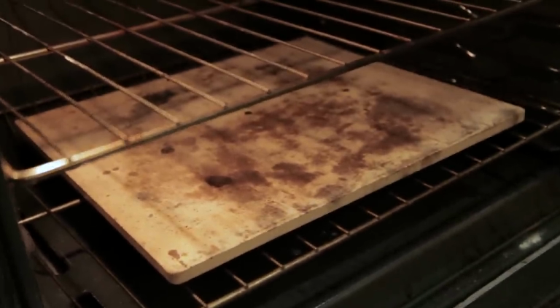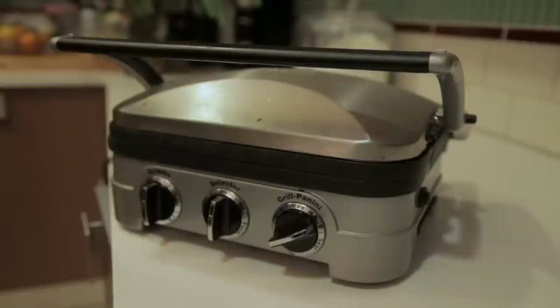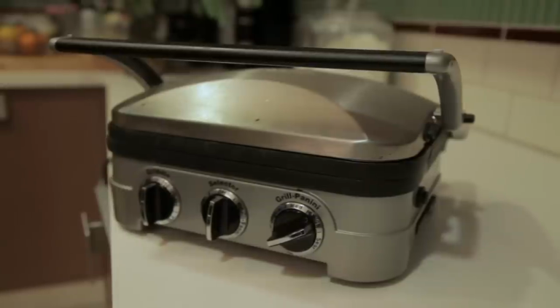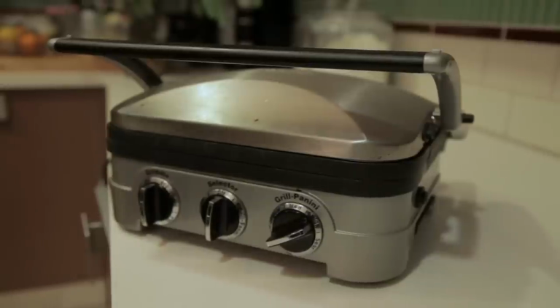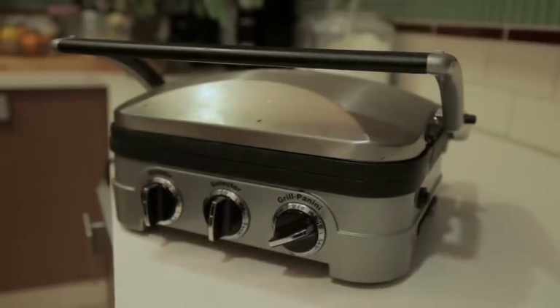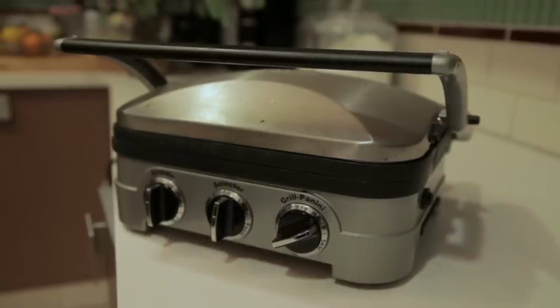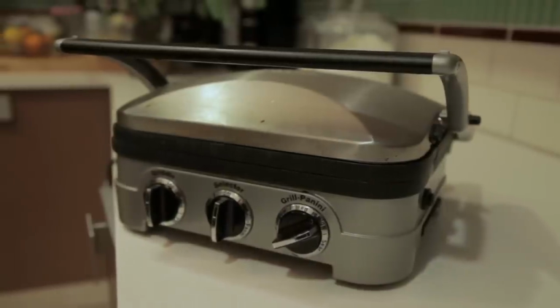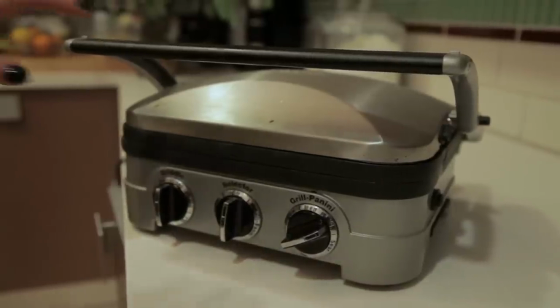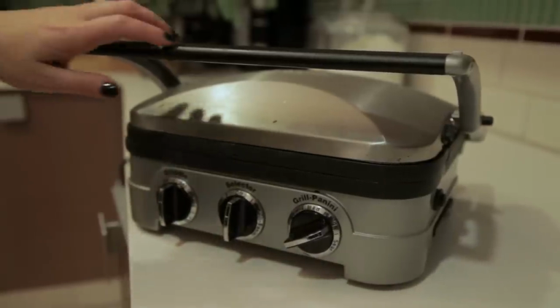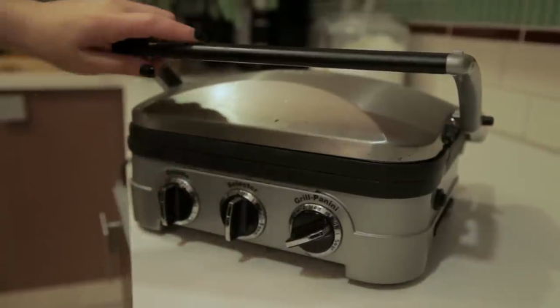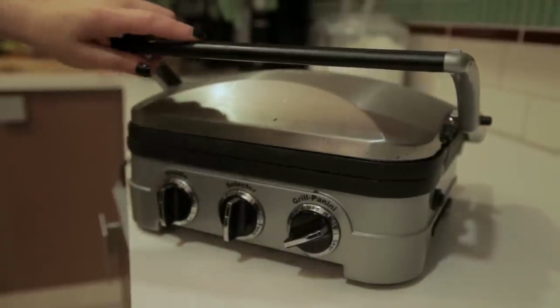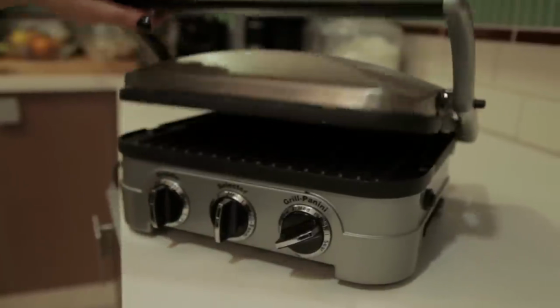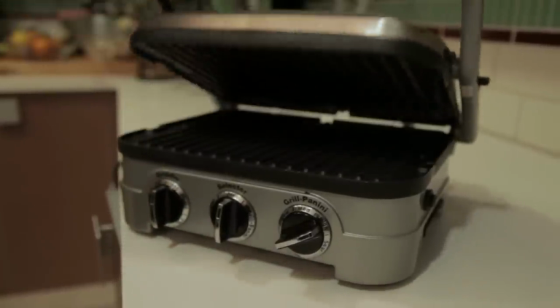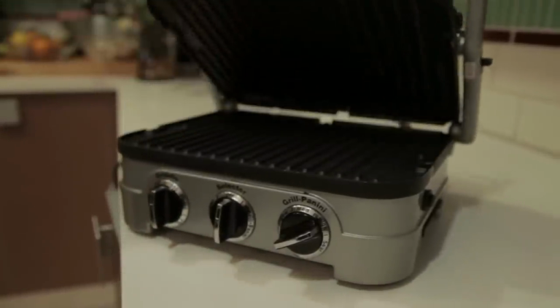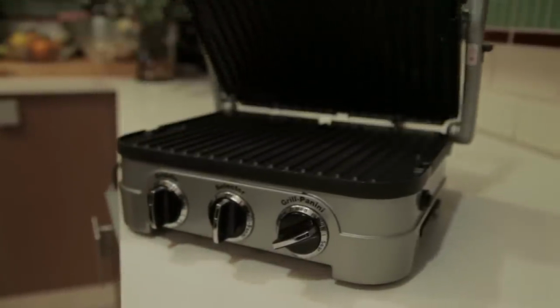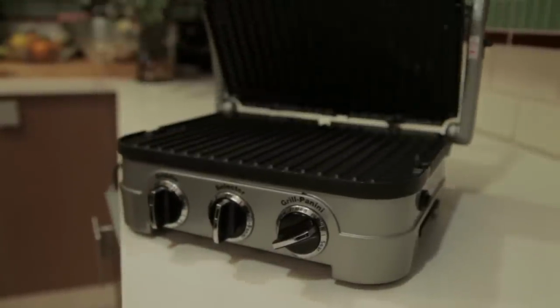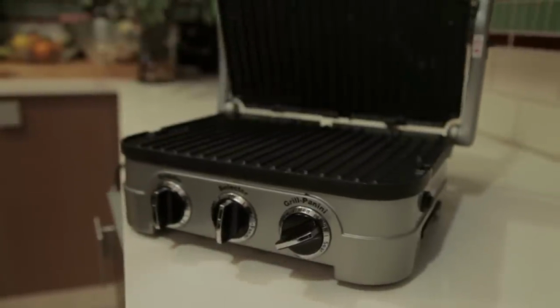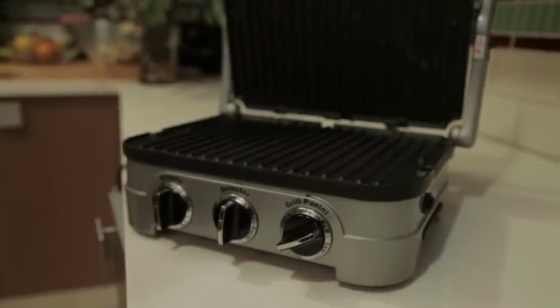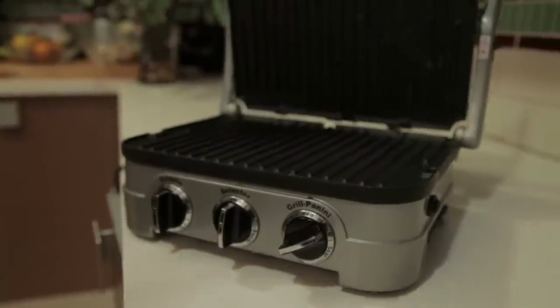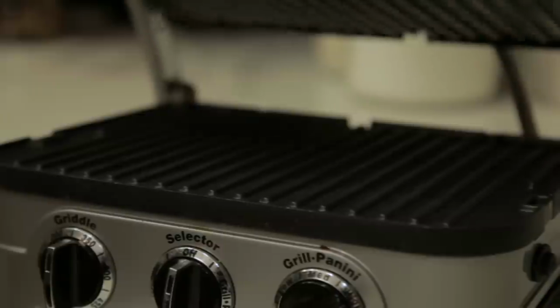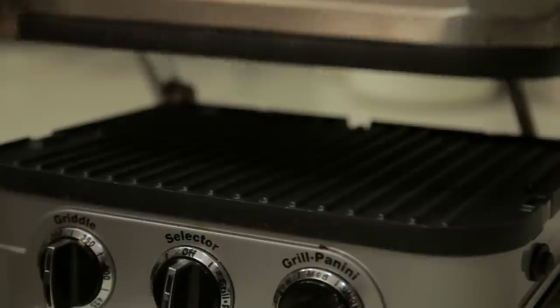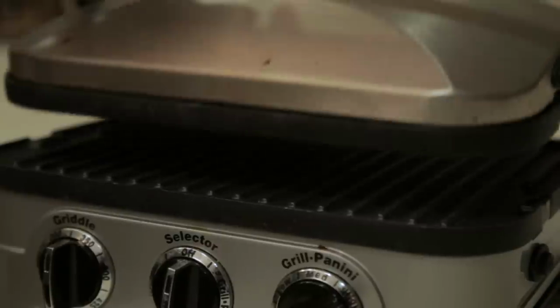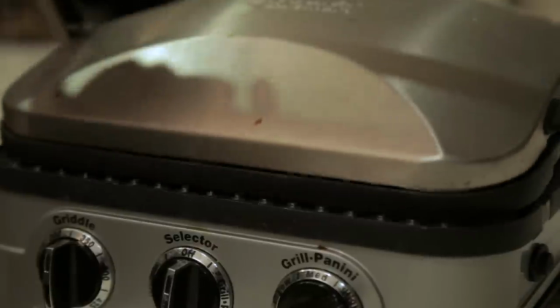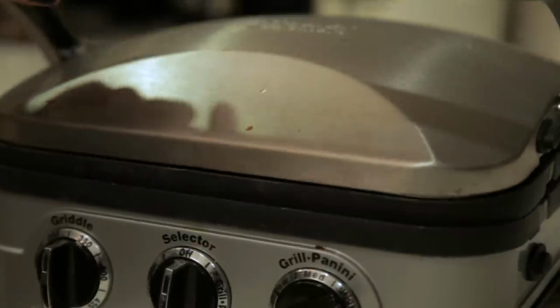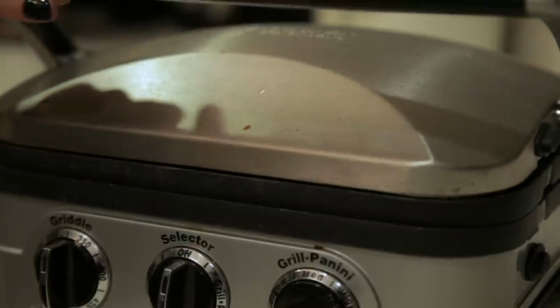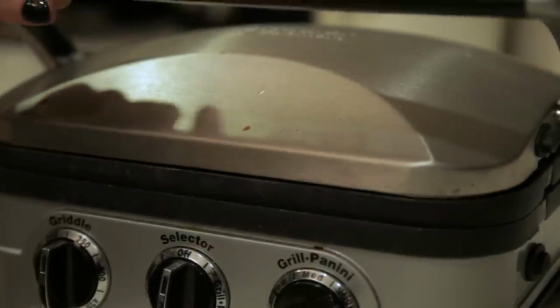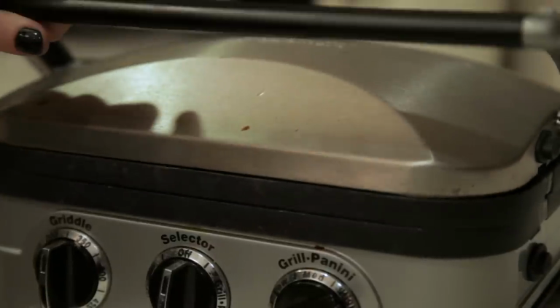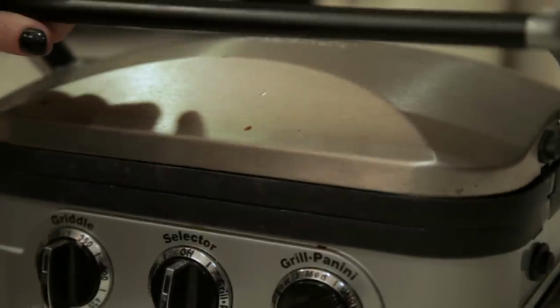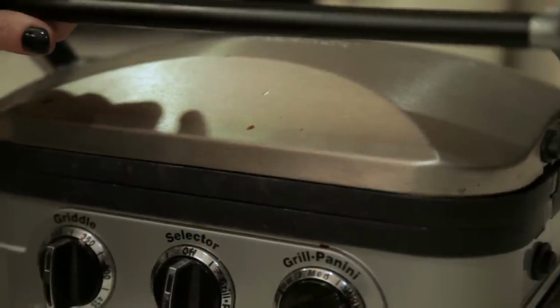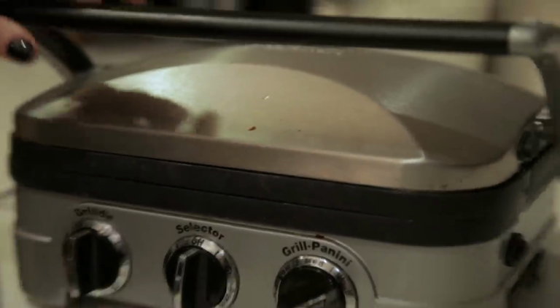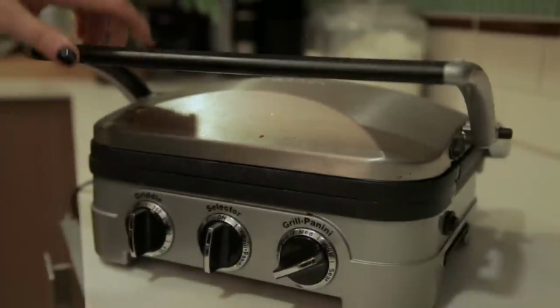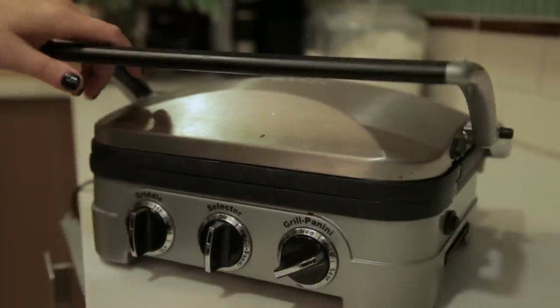You guys have to have a panini press. It's the easiest way to jazz up any kind of sandwich. Panini press PB&J? I think so.